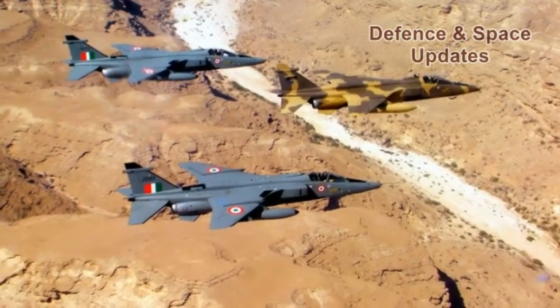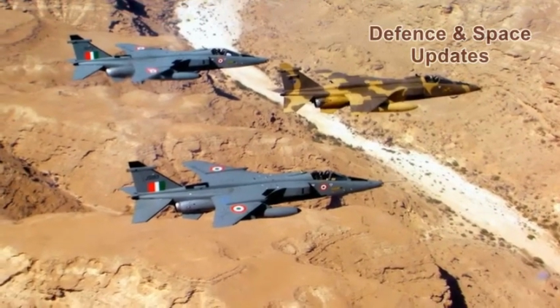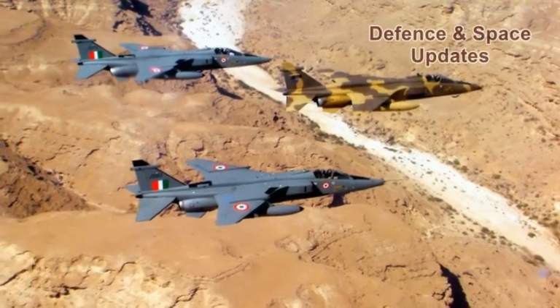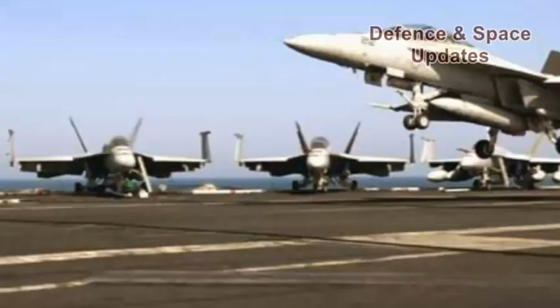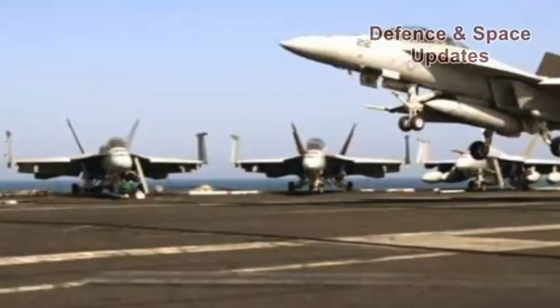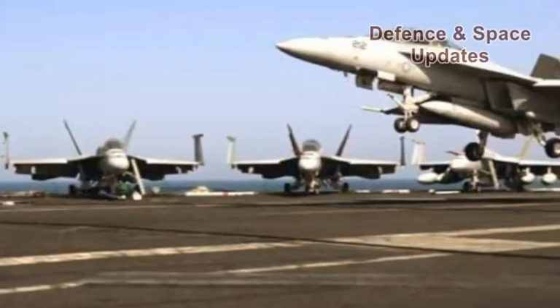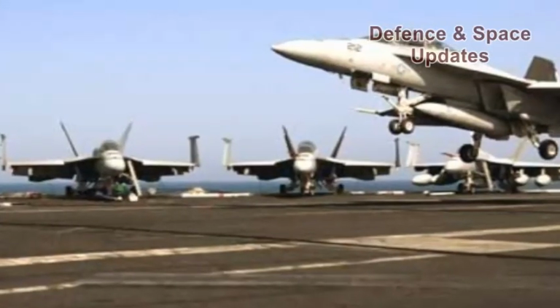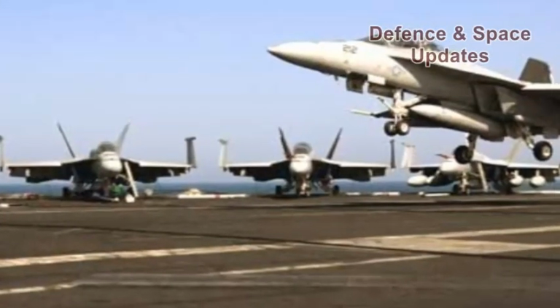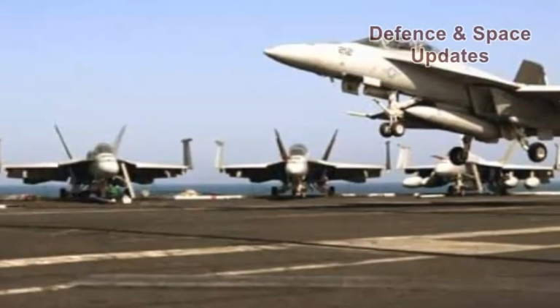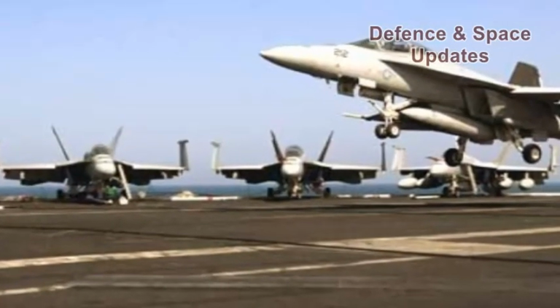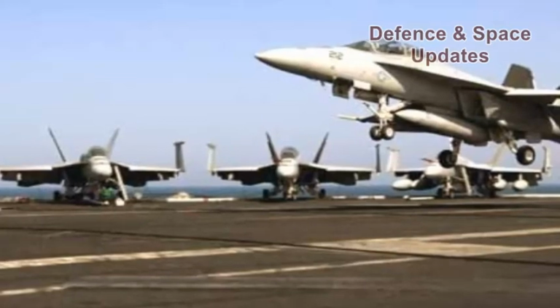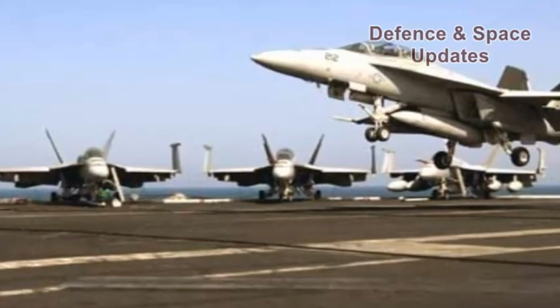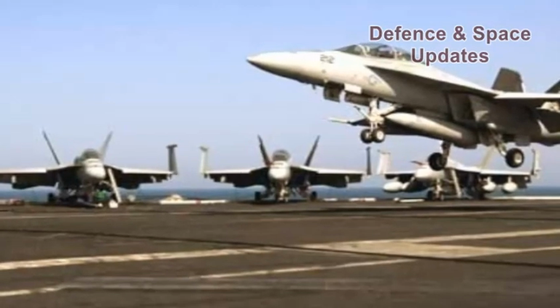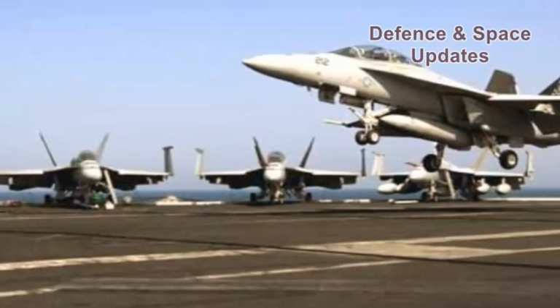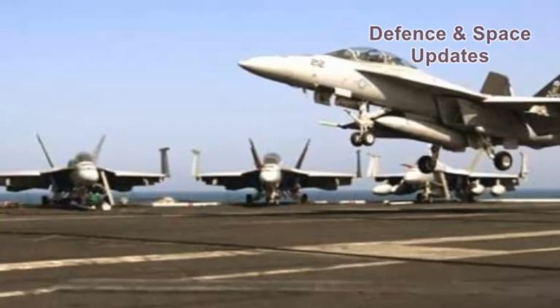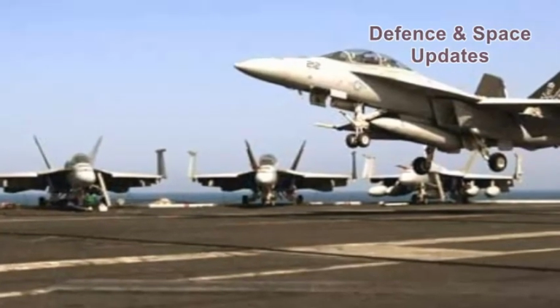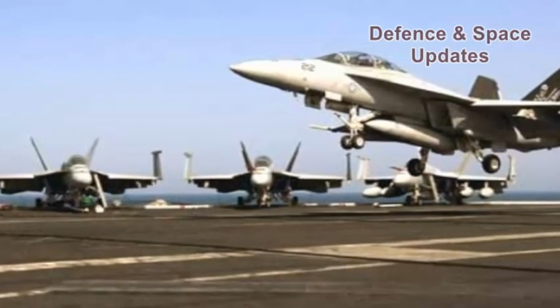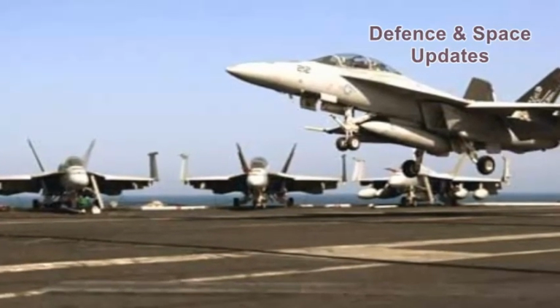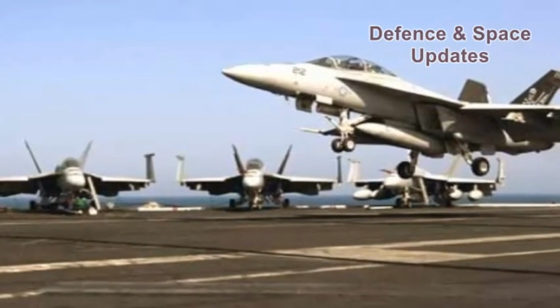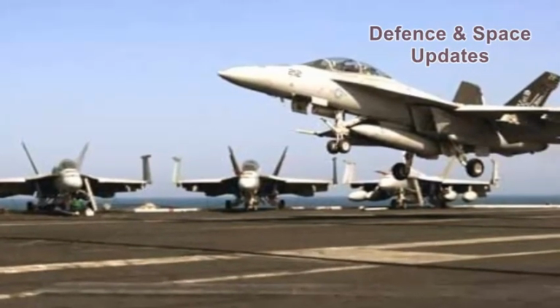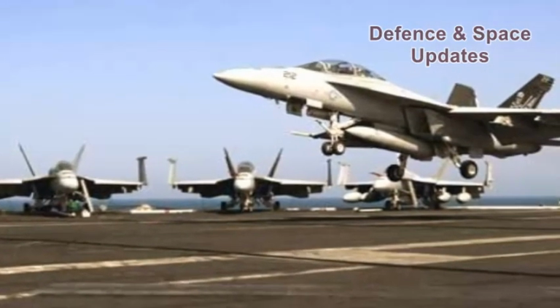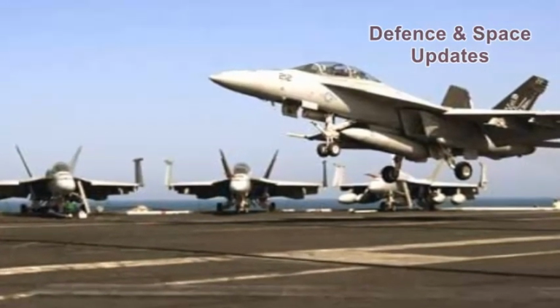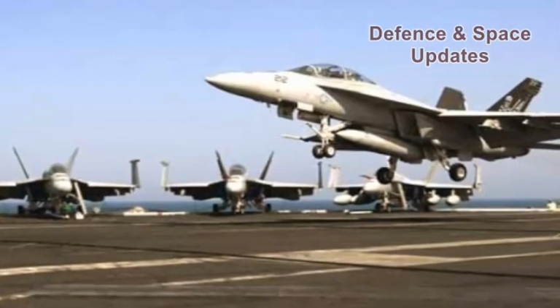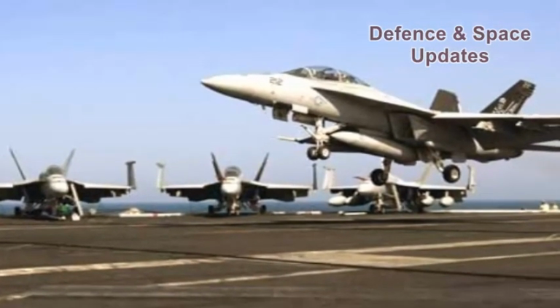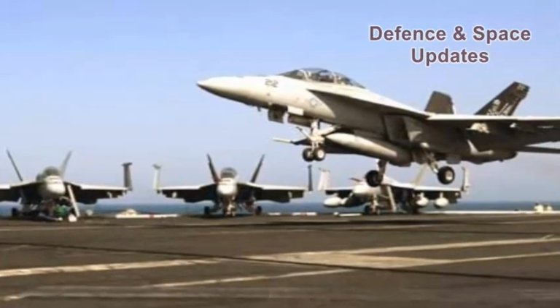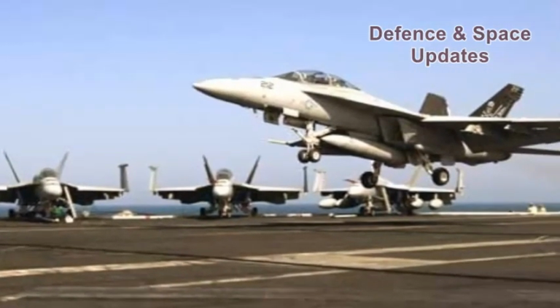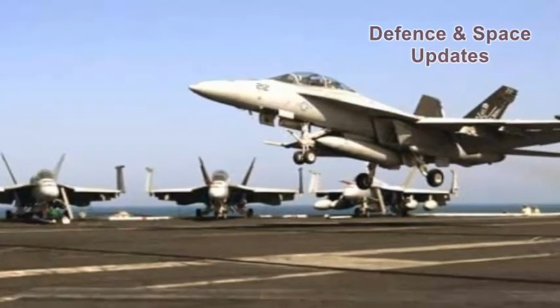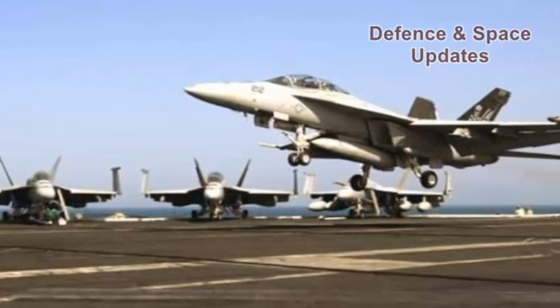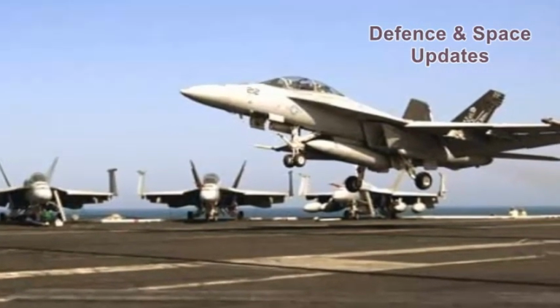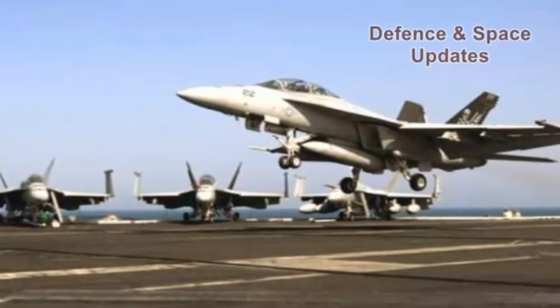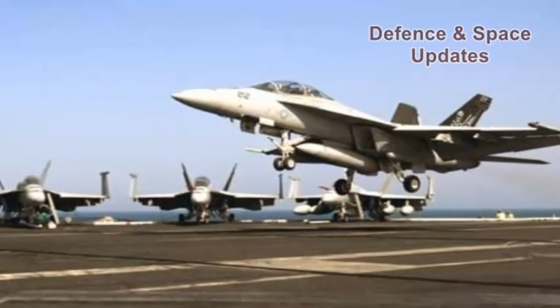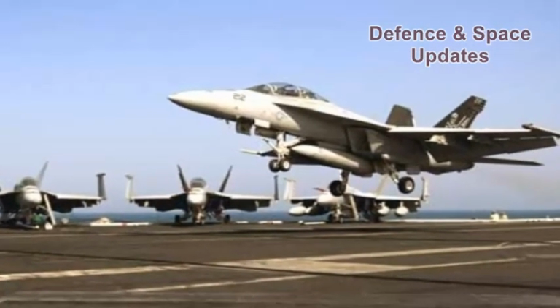These include the Dassault Rafale and Boeing F/A-18, as well as fifth-generation jets like the F-22 and F-35.